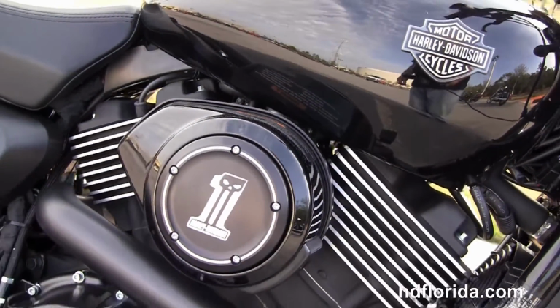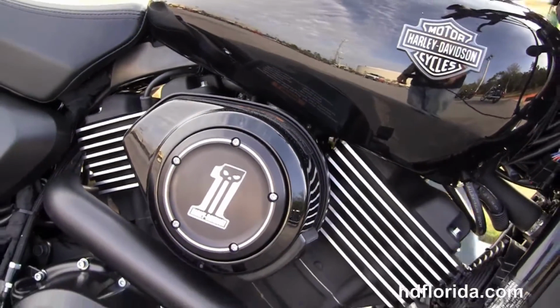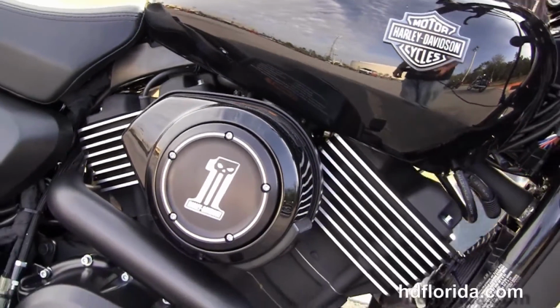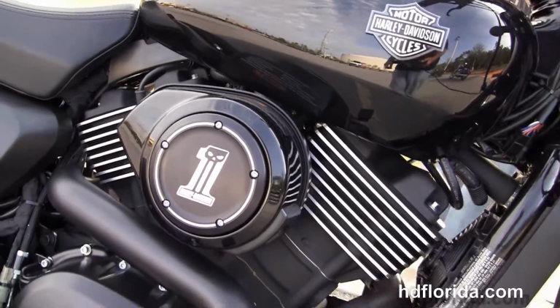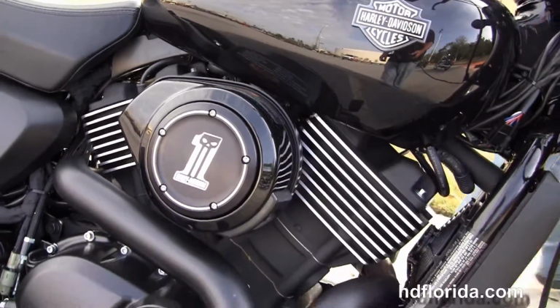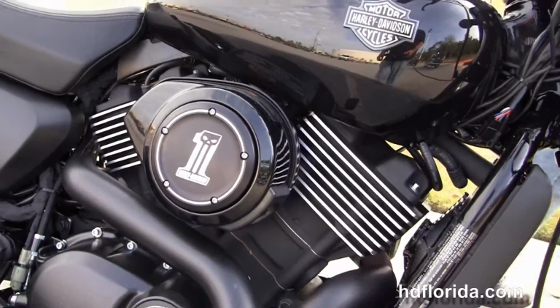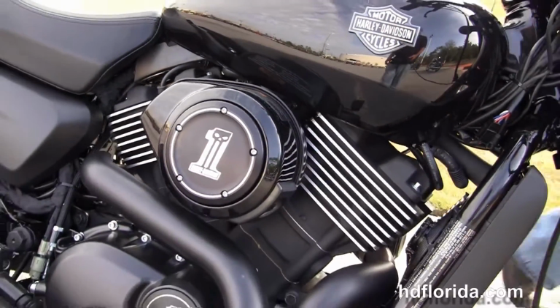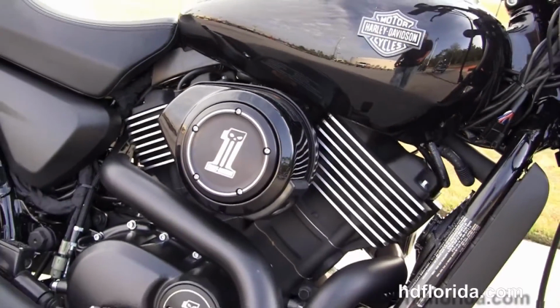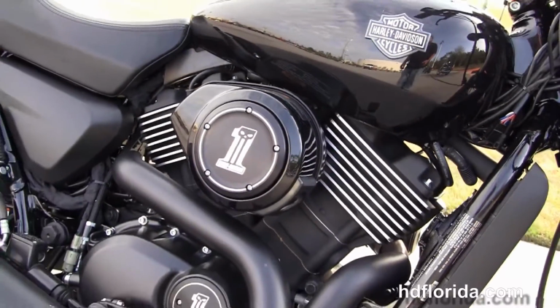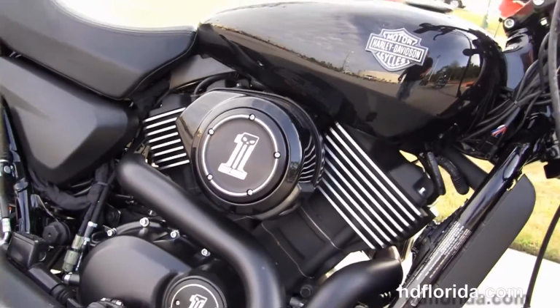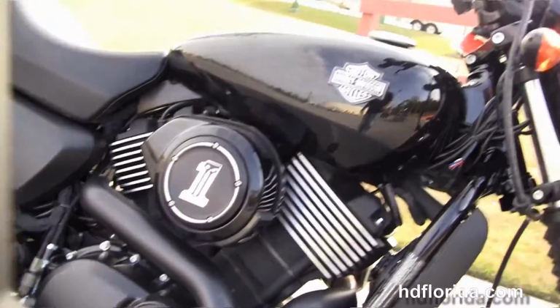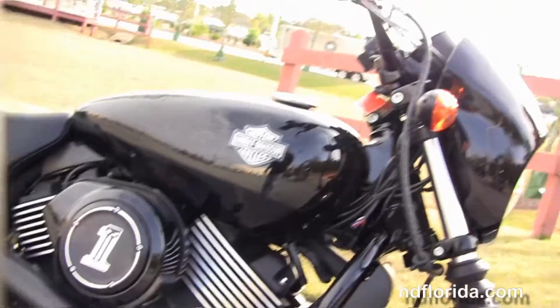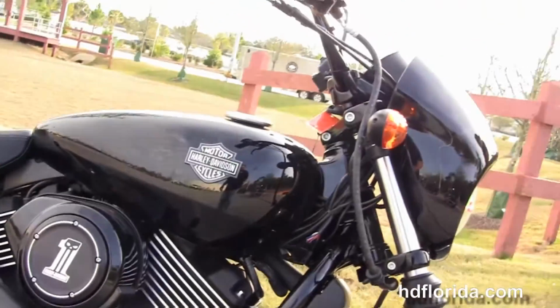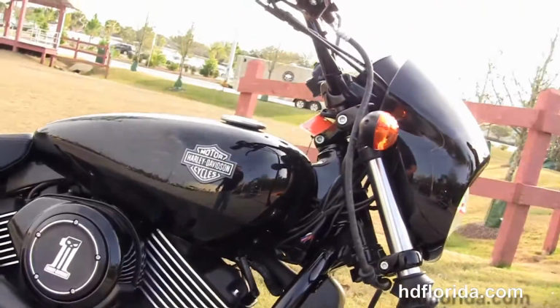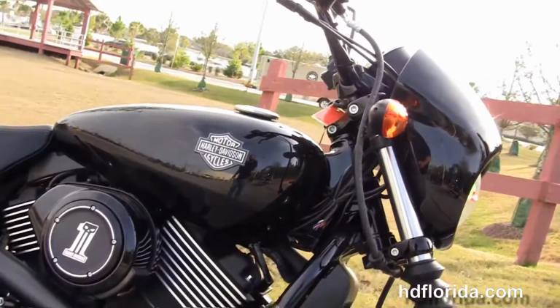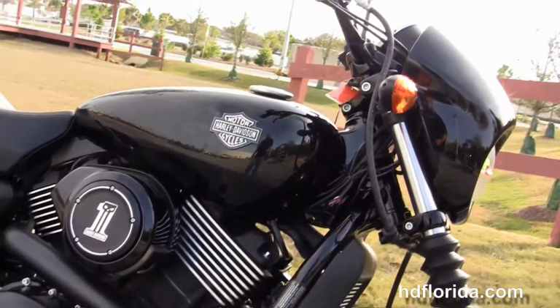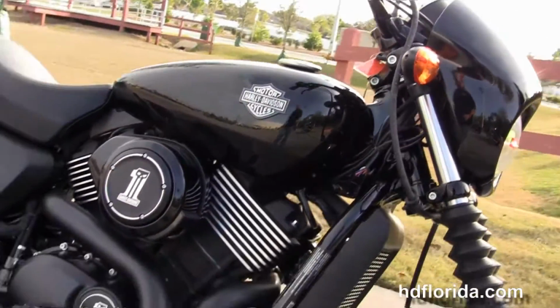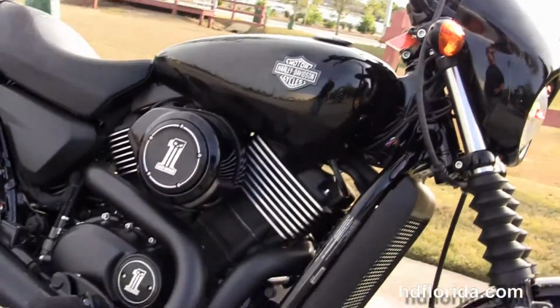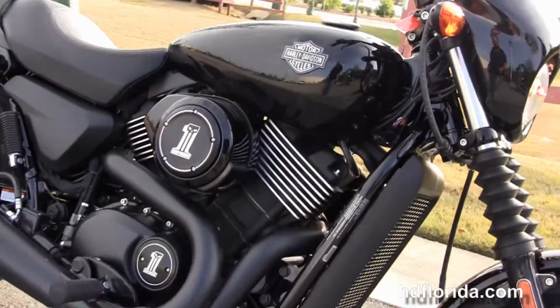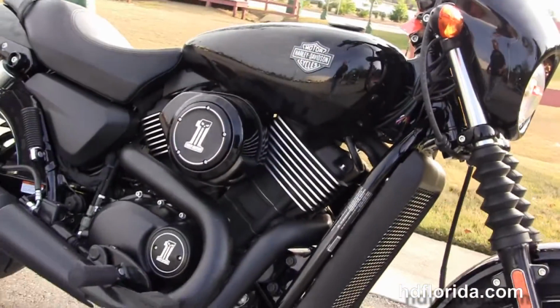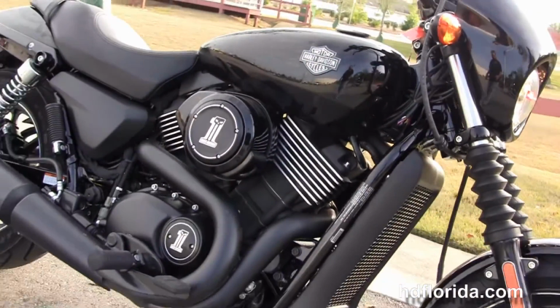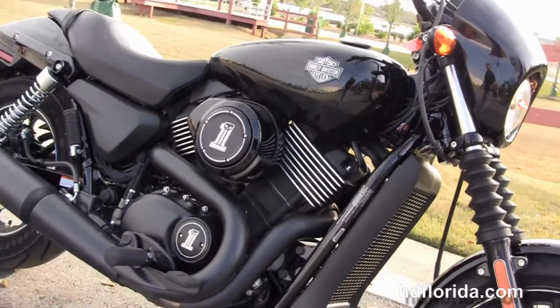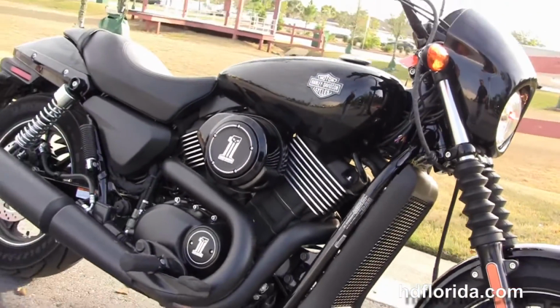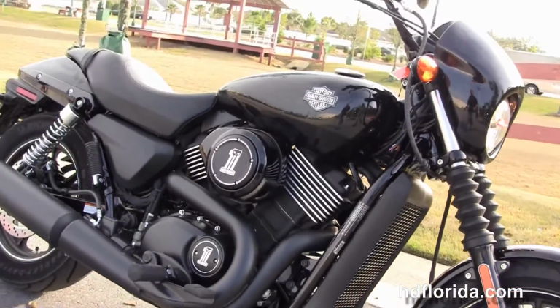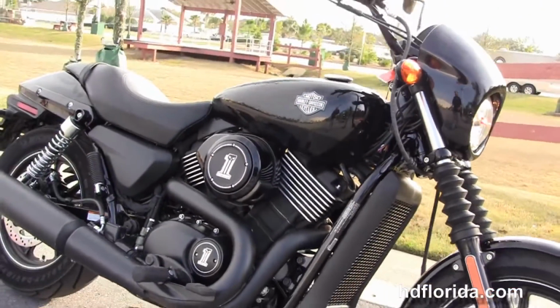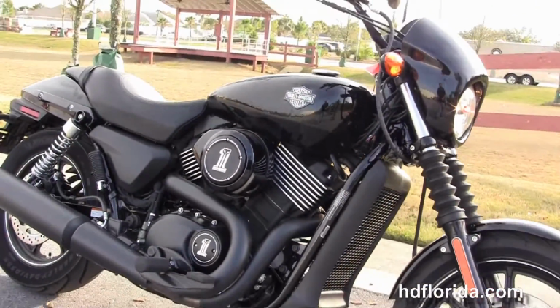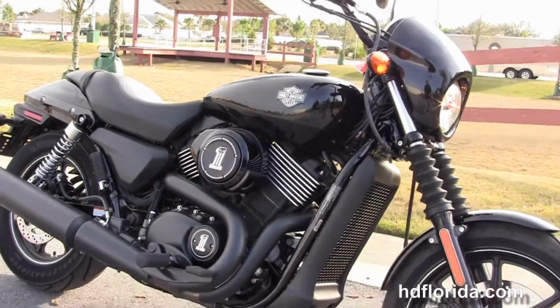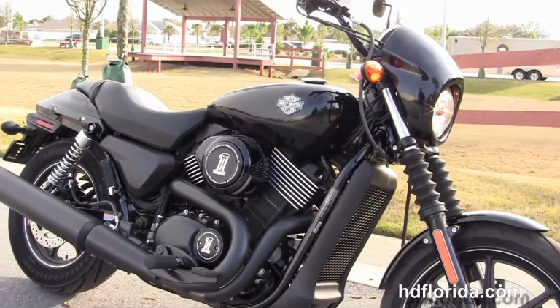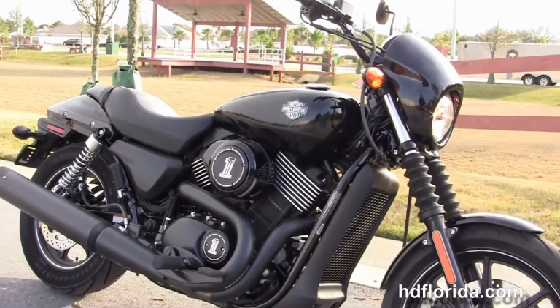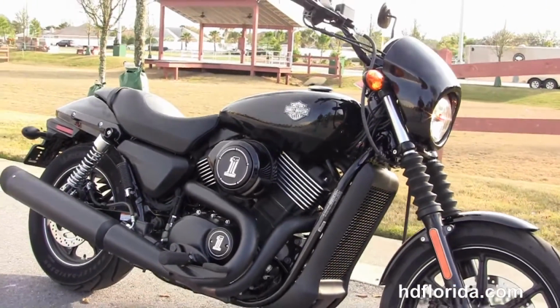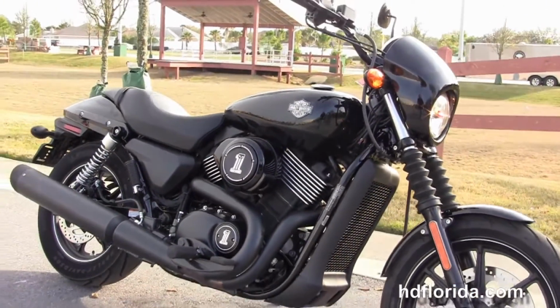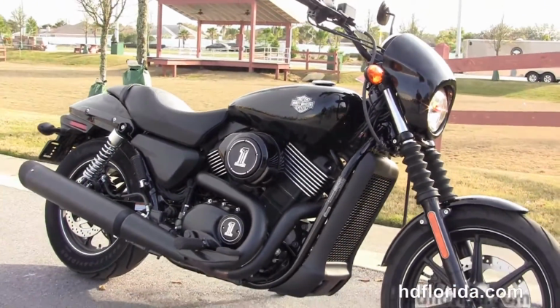Be sure to ask about our fly and ride program, and here at the world famous Harley-Davidson of Florida, all bikes are fully serviced and safety inspected.